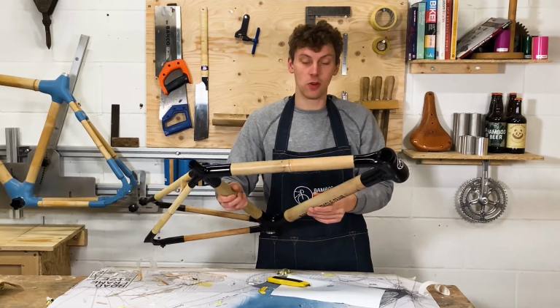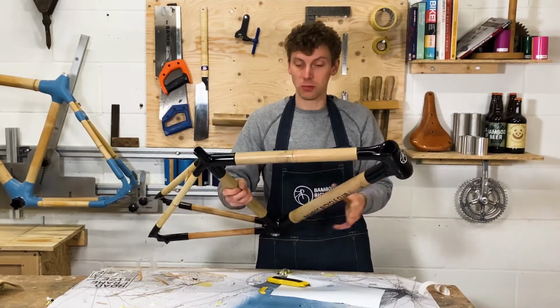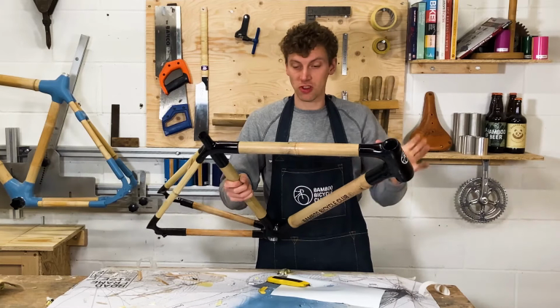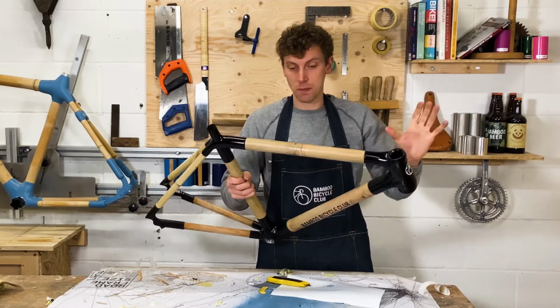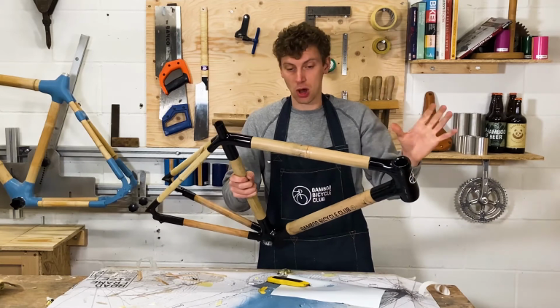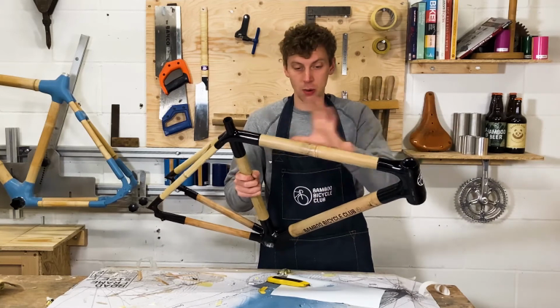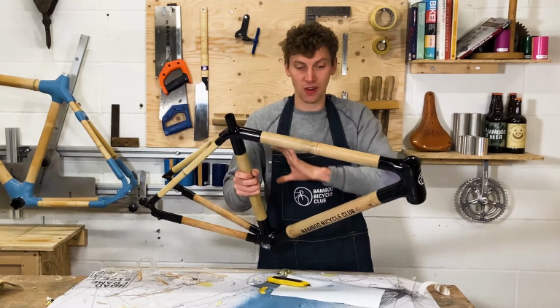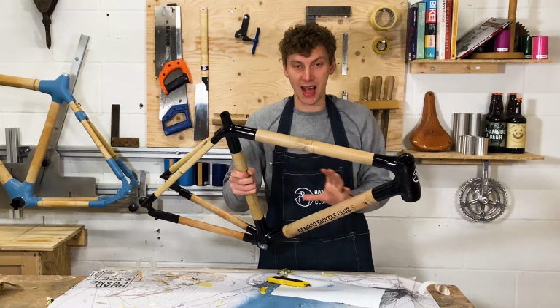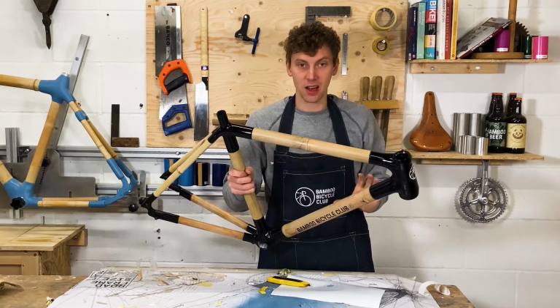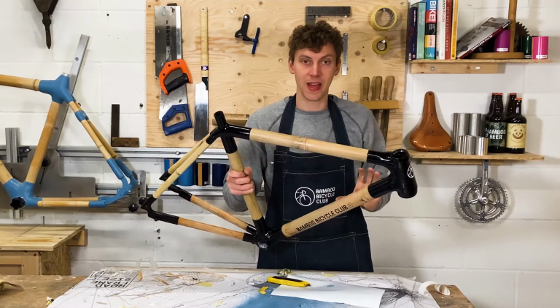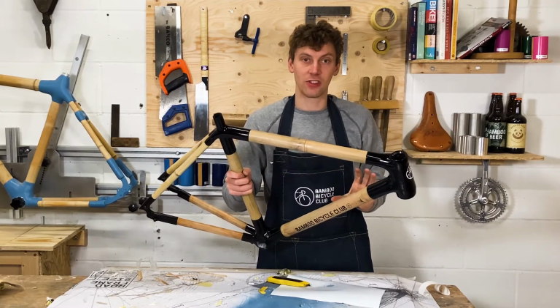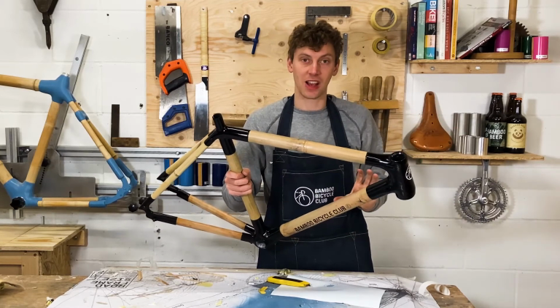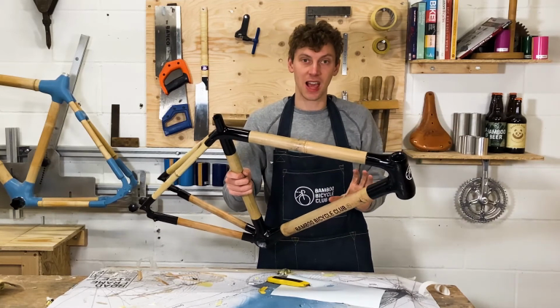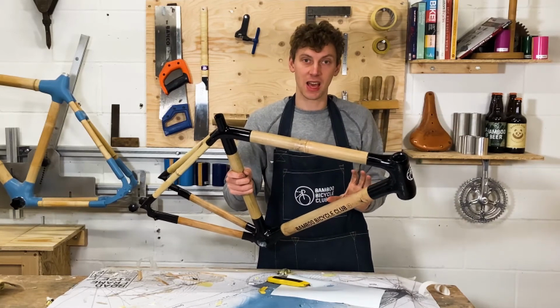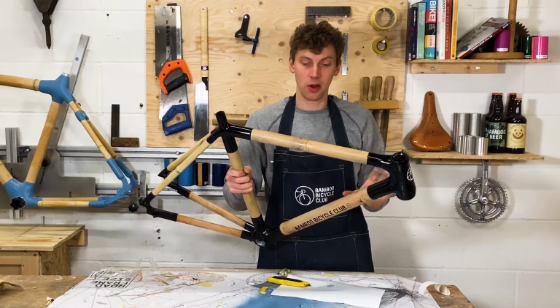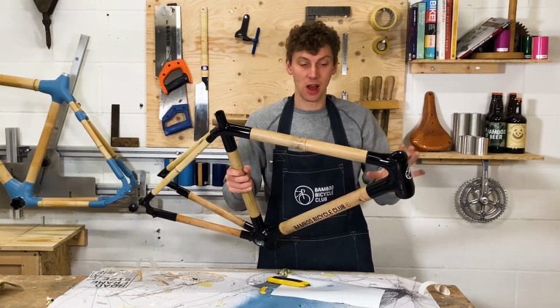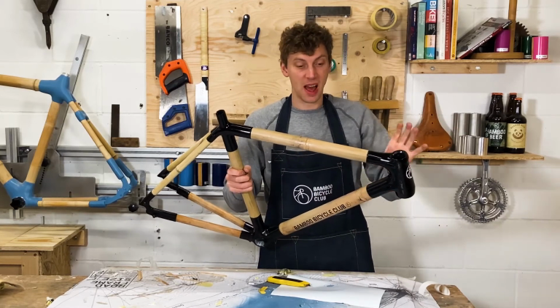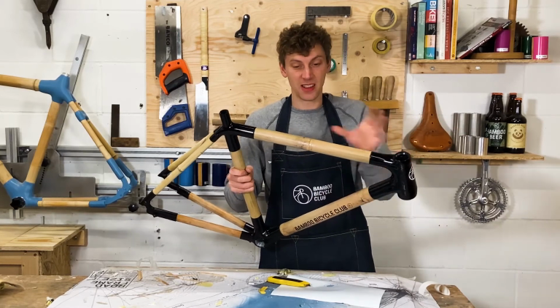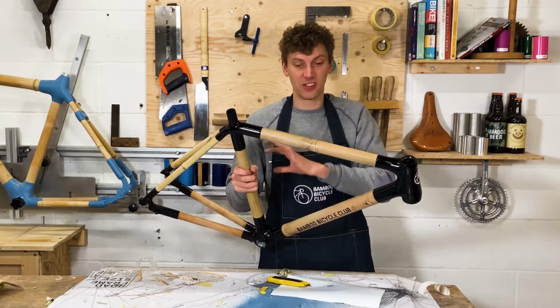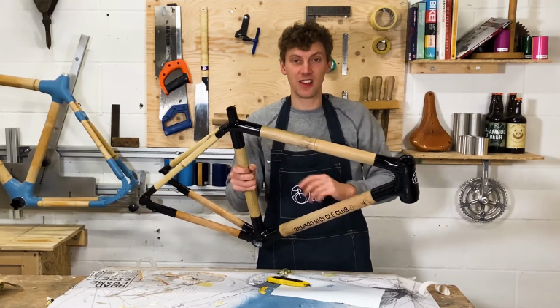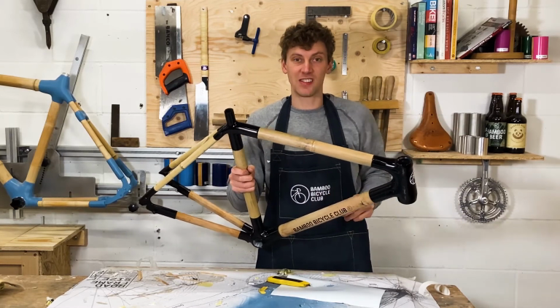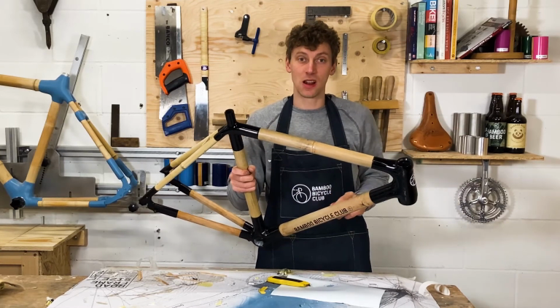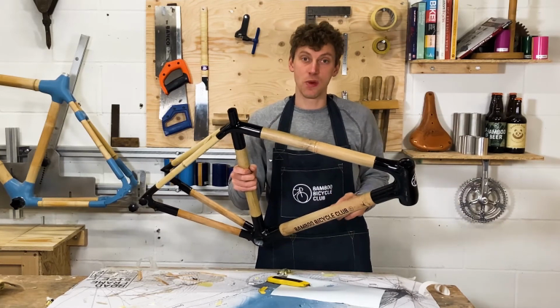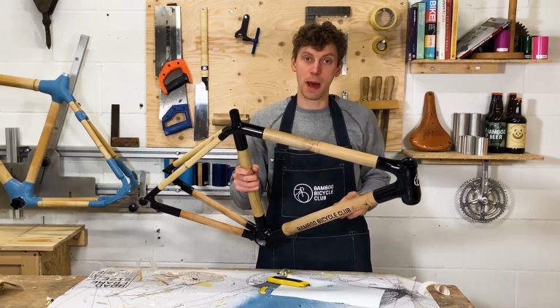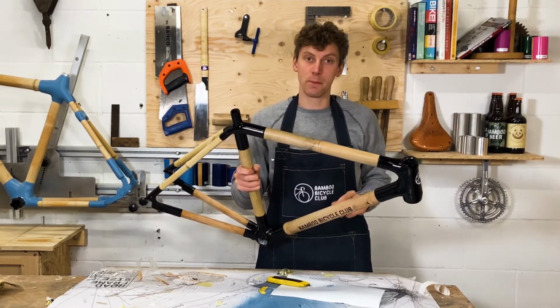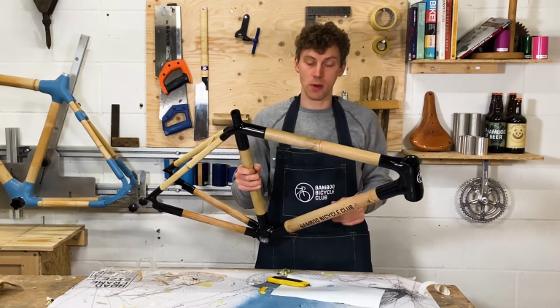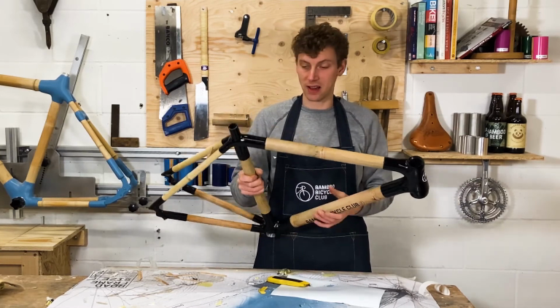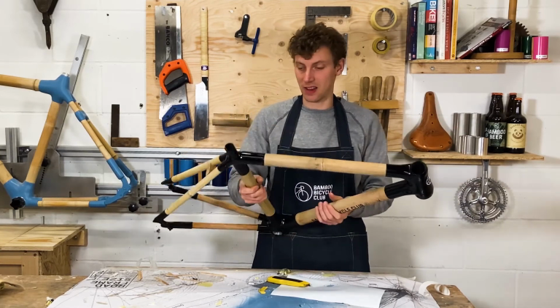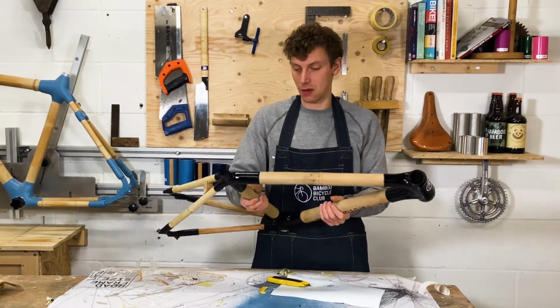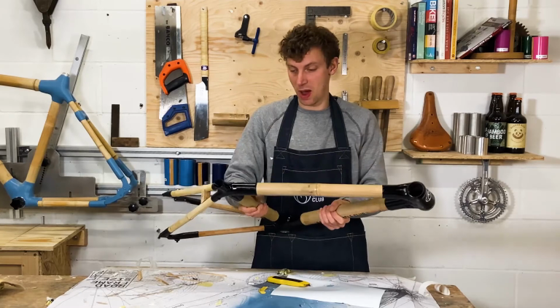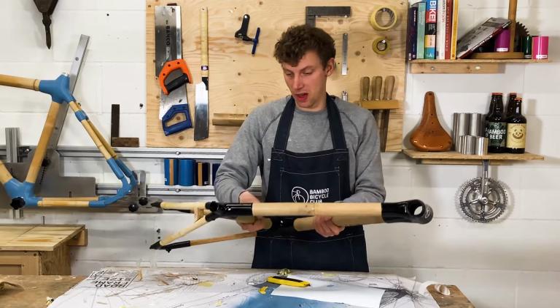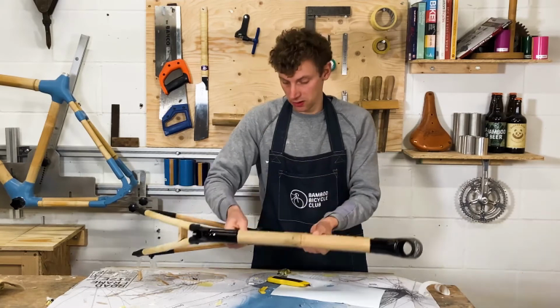The next step is I'm just going to put a coat of lacquer — that's a clear coat — and that's going to seal off the bamboo against any weather.